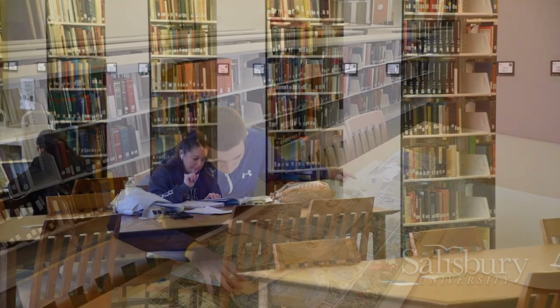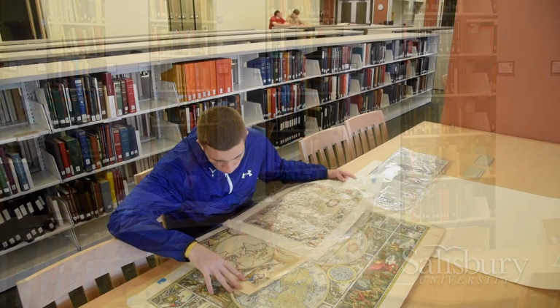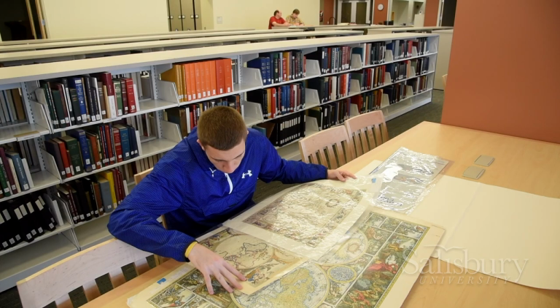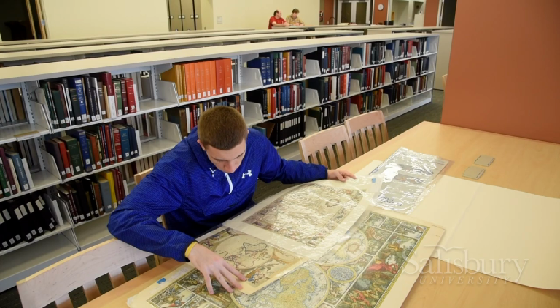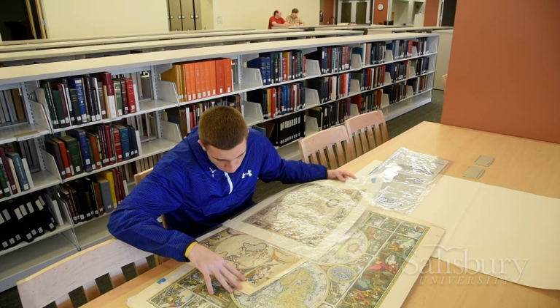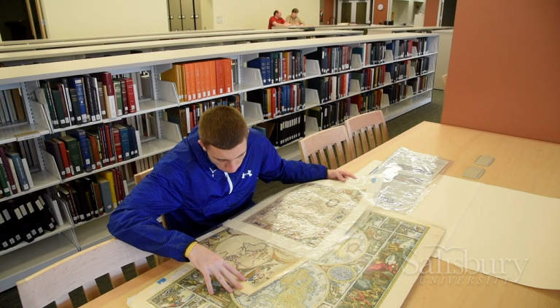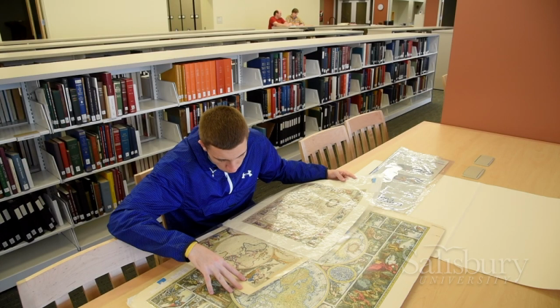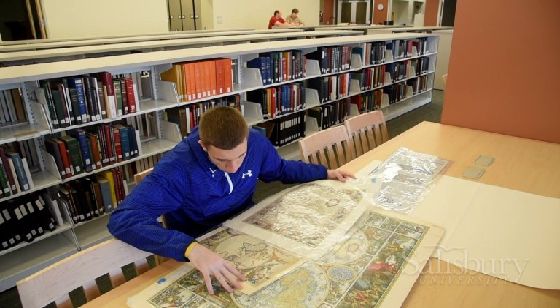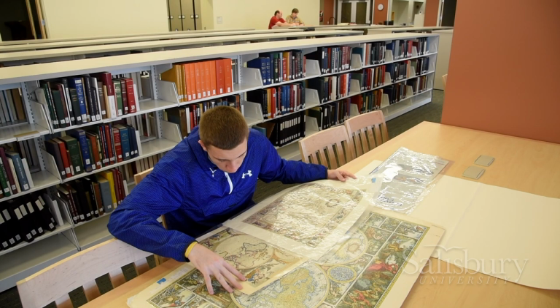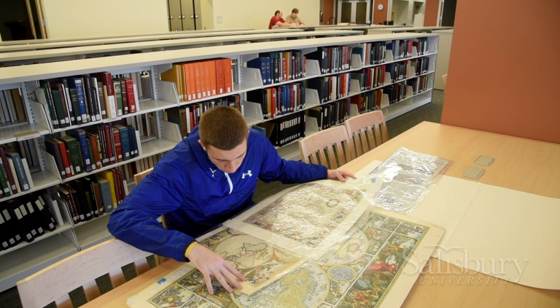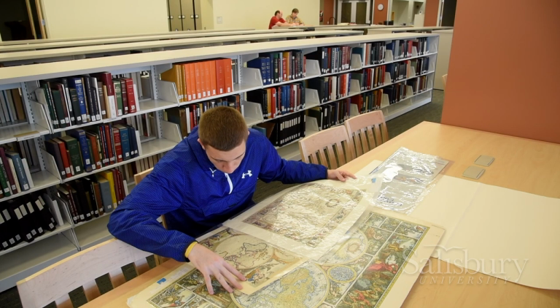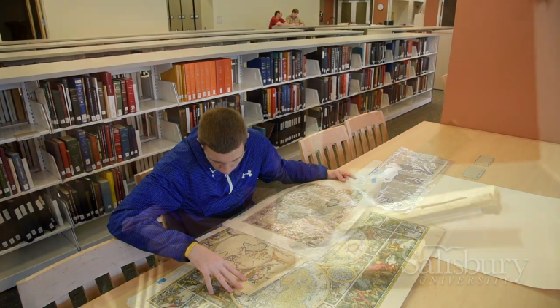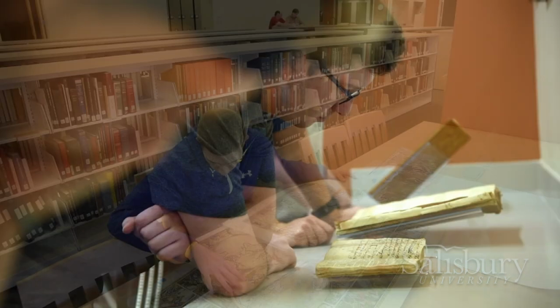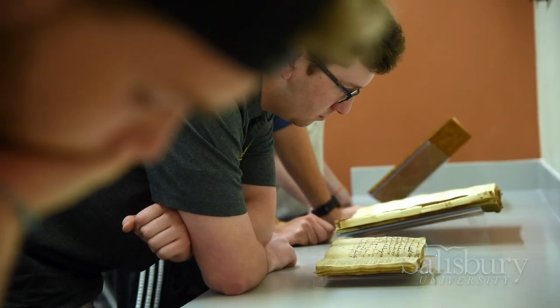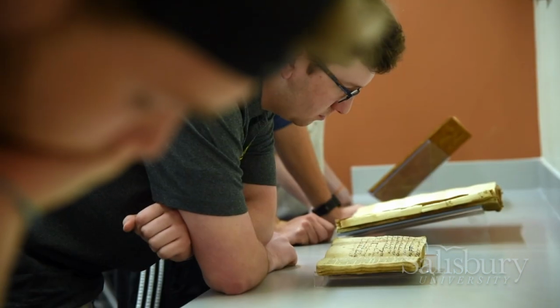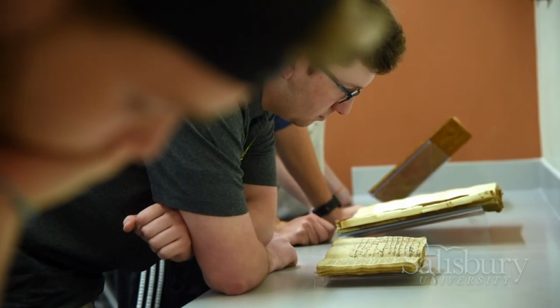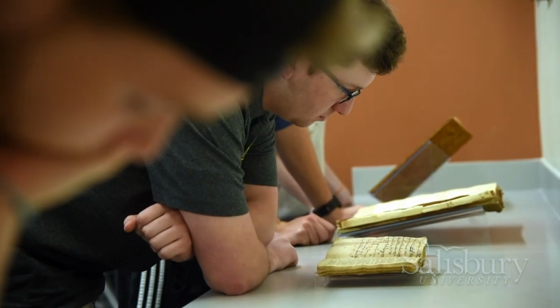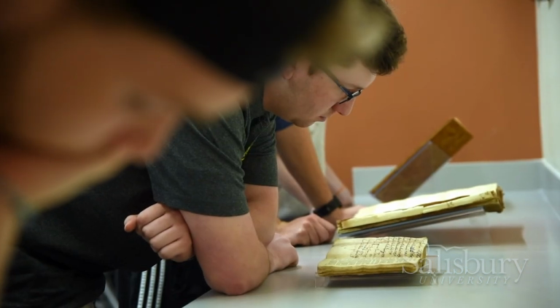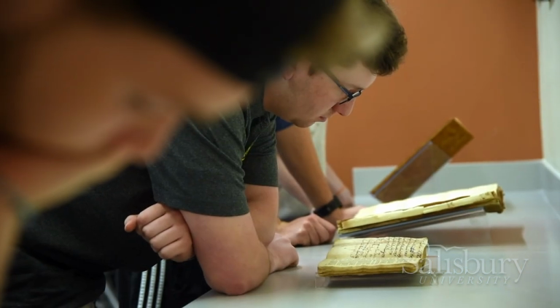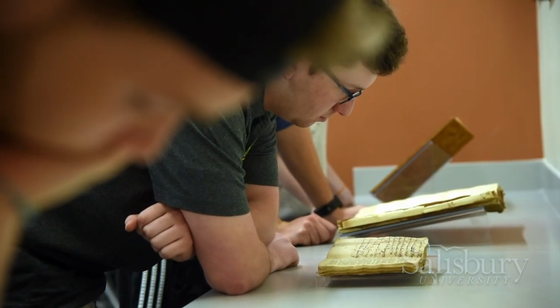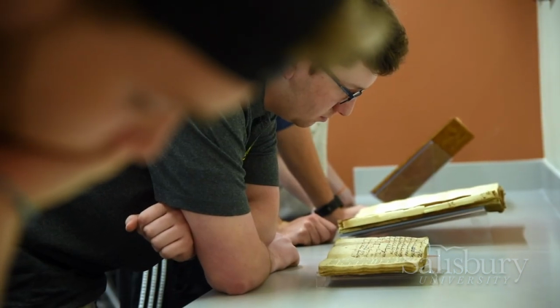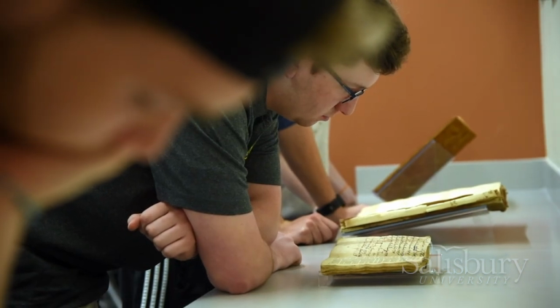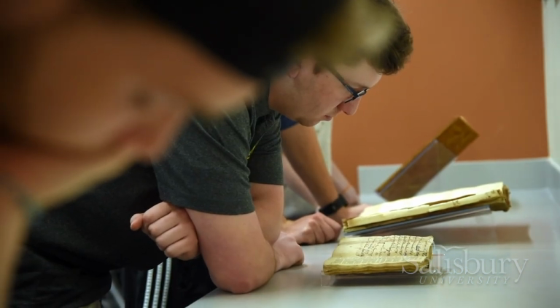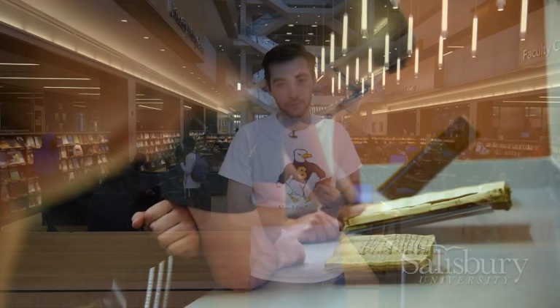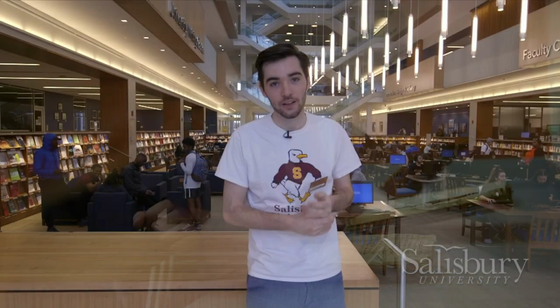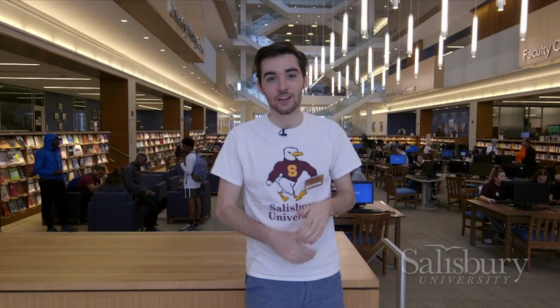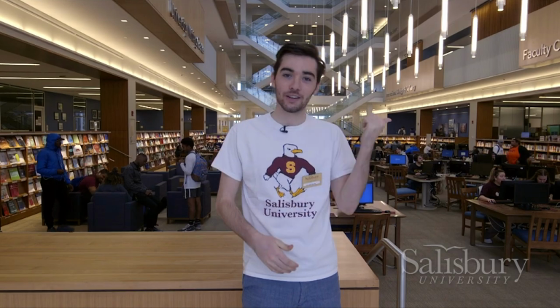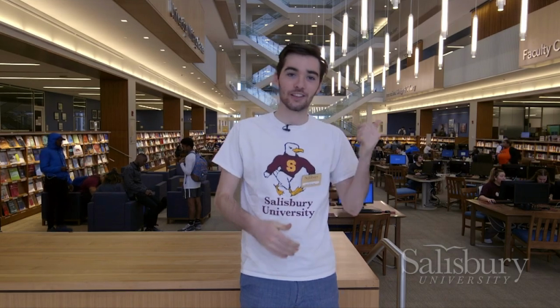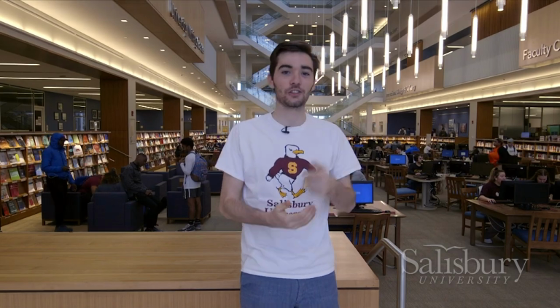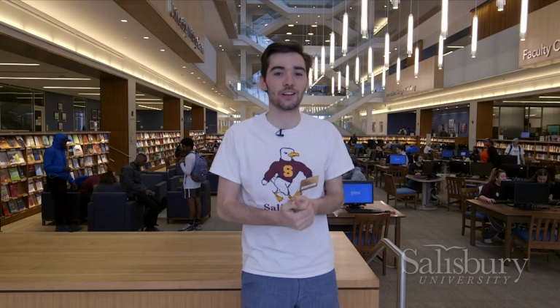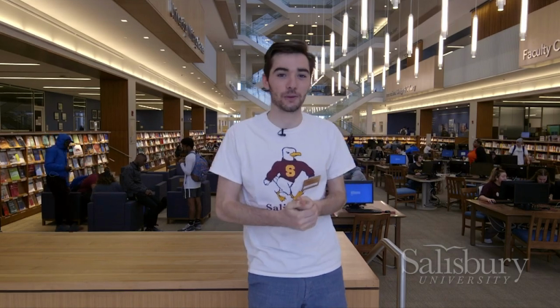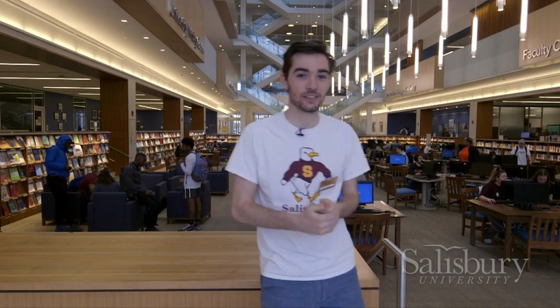On the third floor, we have our Quiet Study as well as all of our library books. And on the fourth floor, we have our NAB Center, which is the Historical Archive of the Delmarva Peninsula. Come on, let's go check out another place.